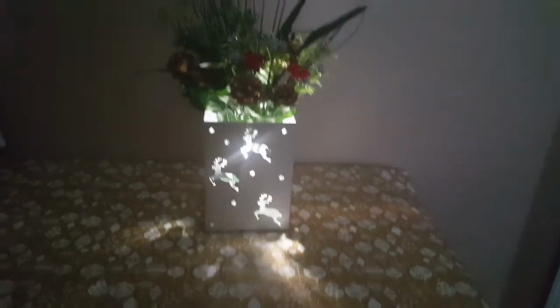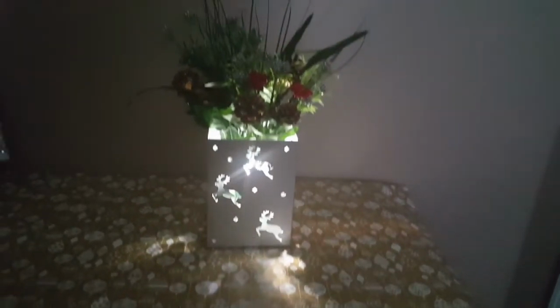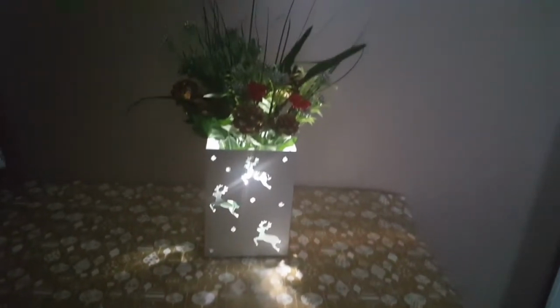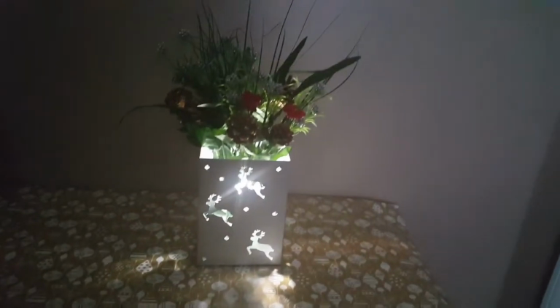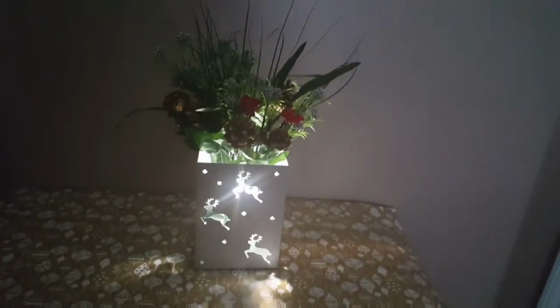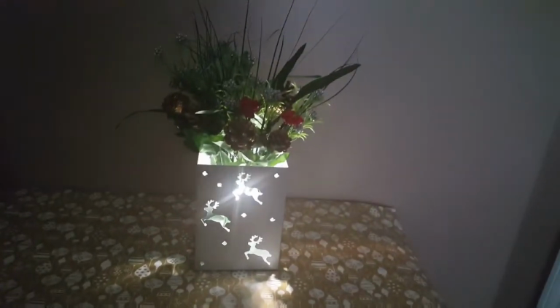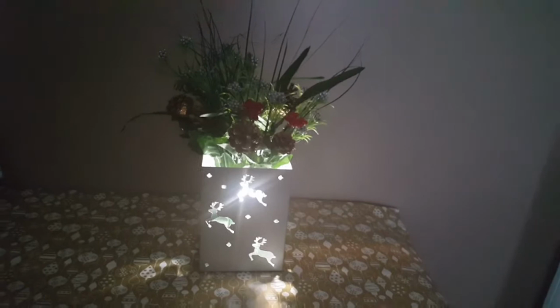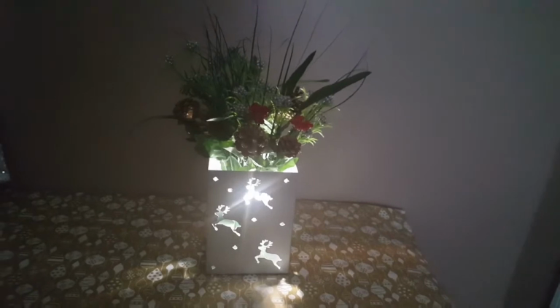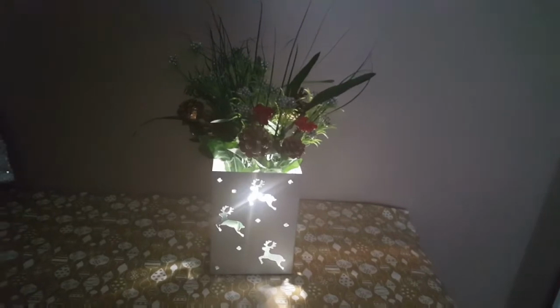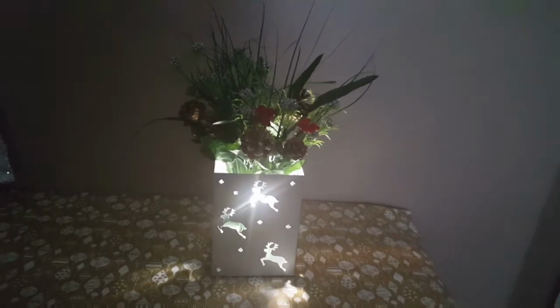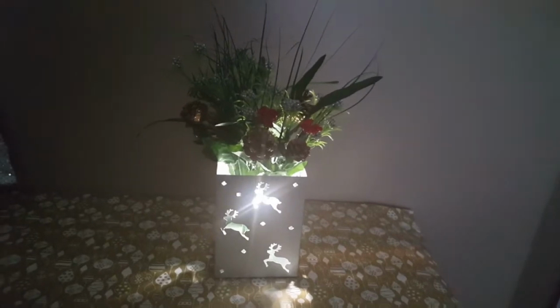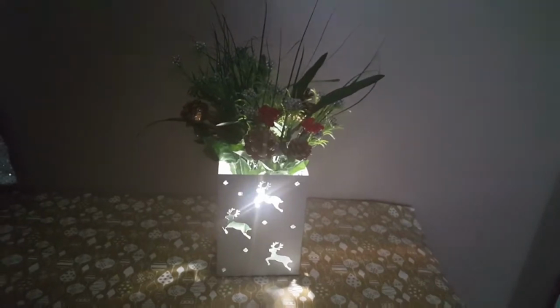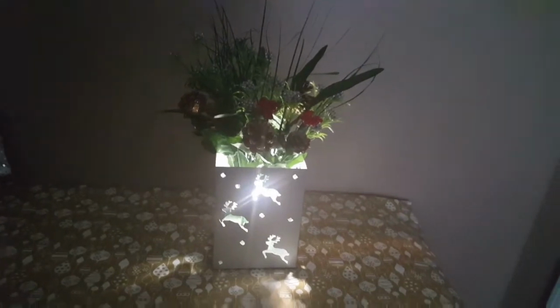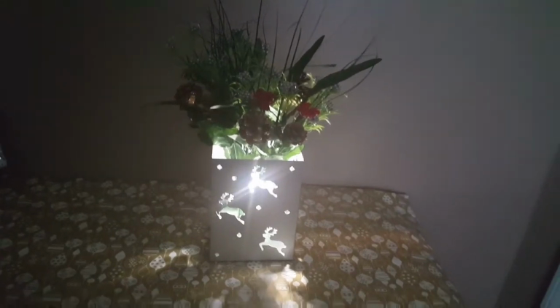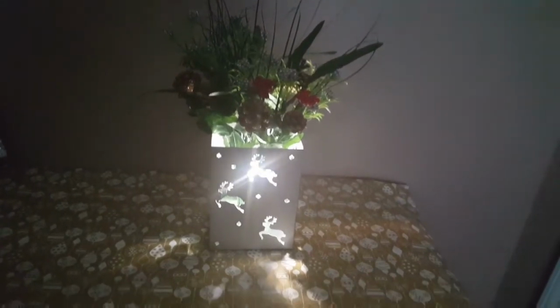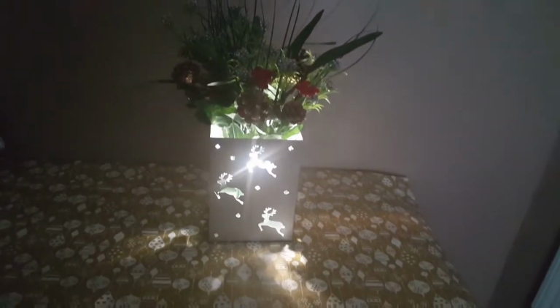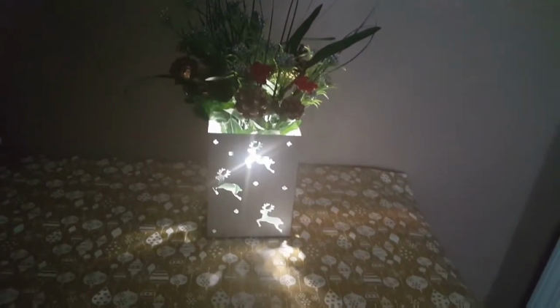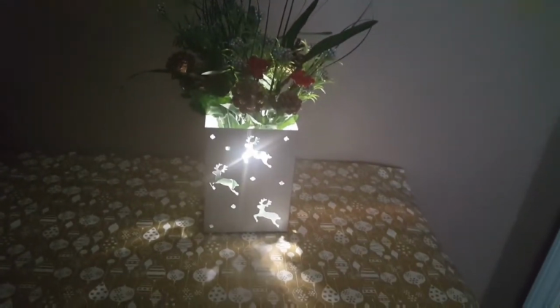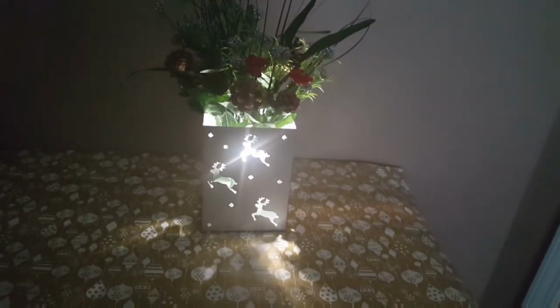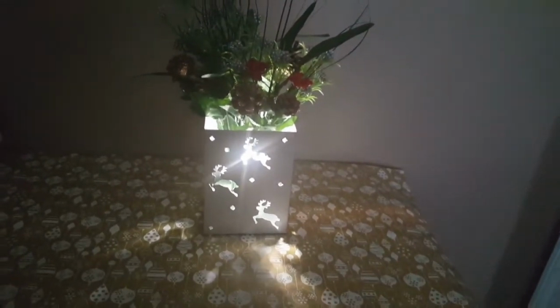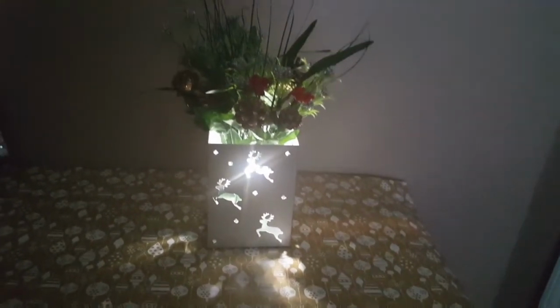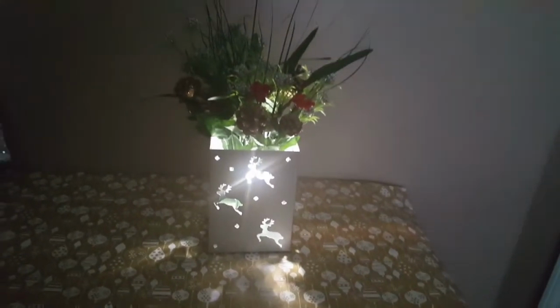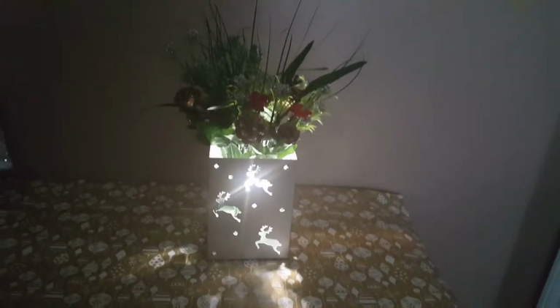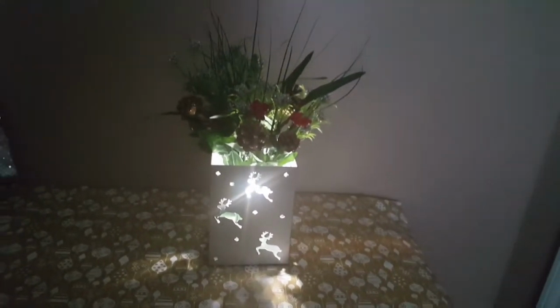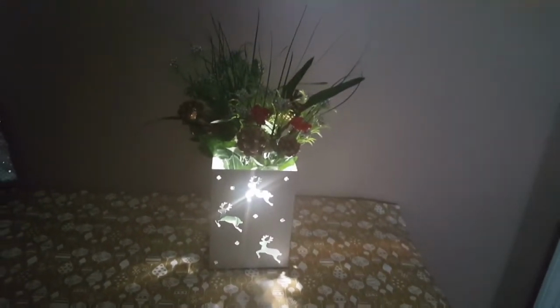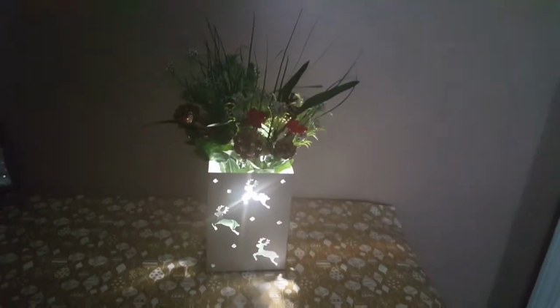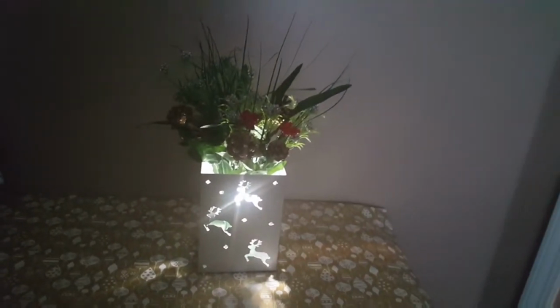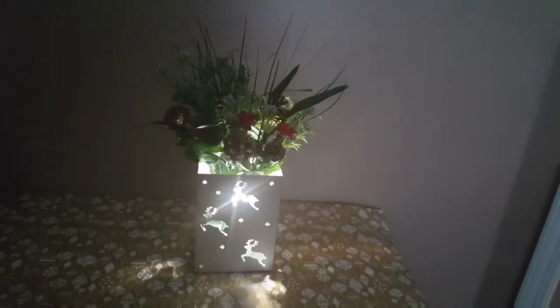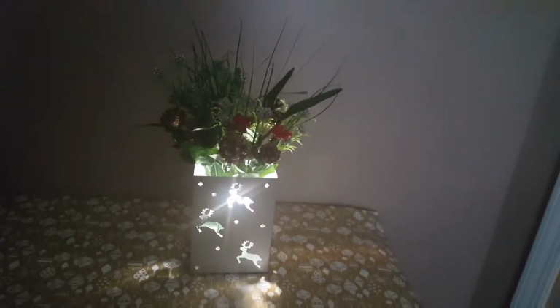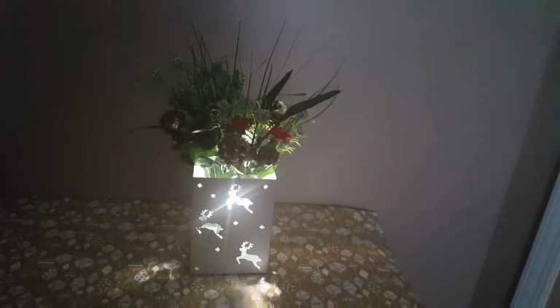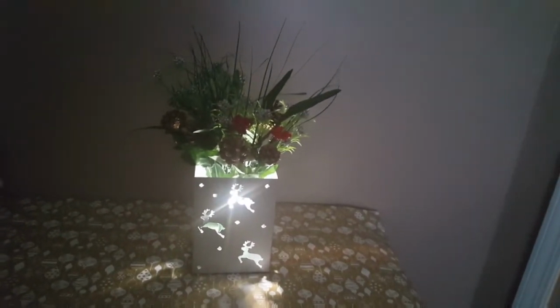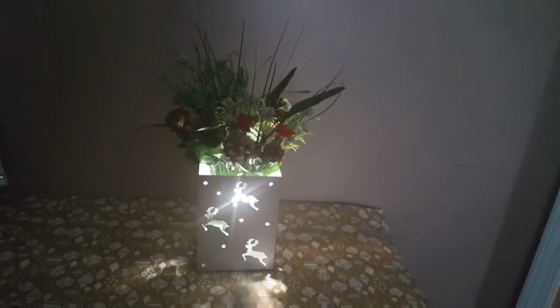My husband gave me this idea. I think it's cute at nighttime — just a little different look.